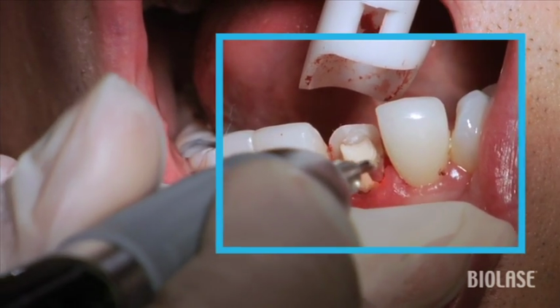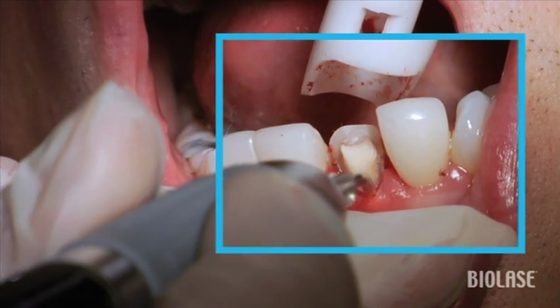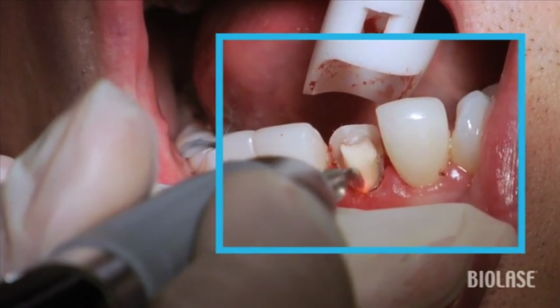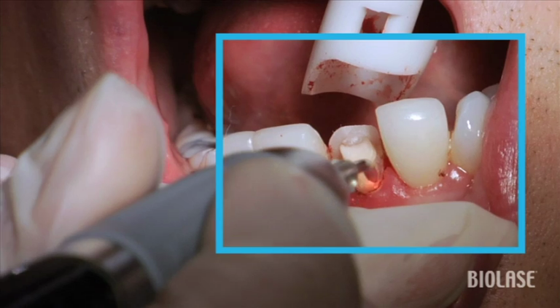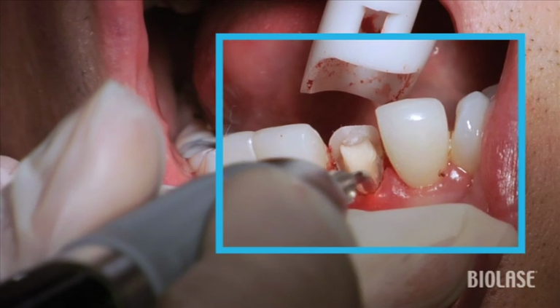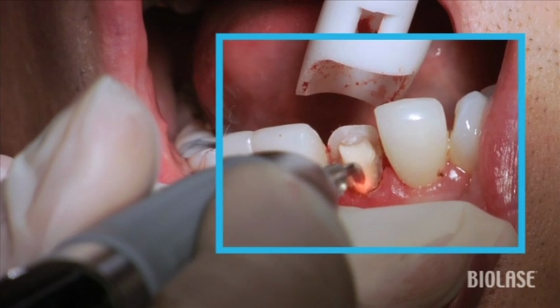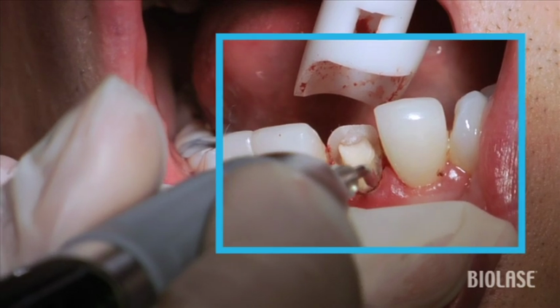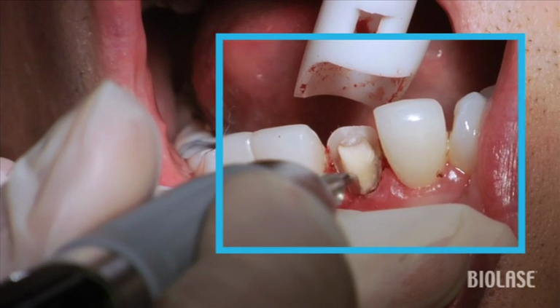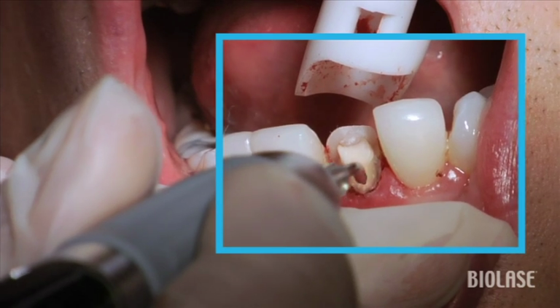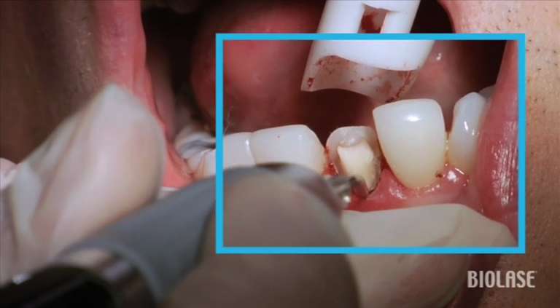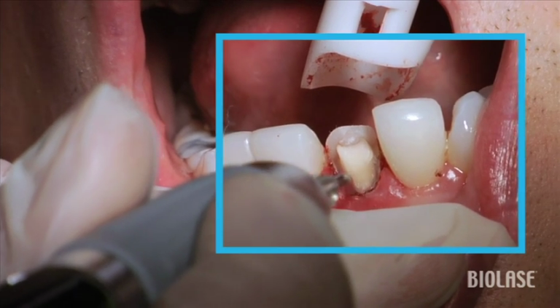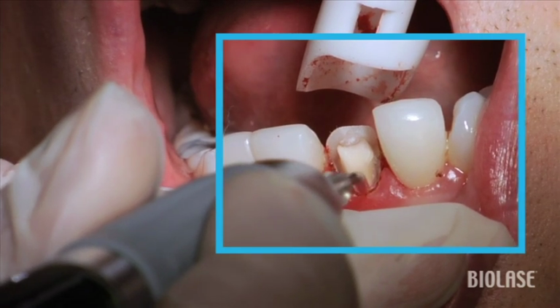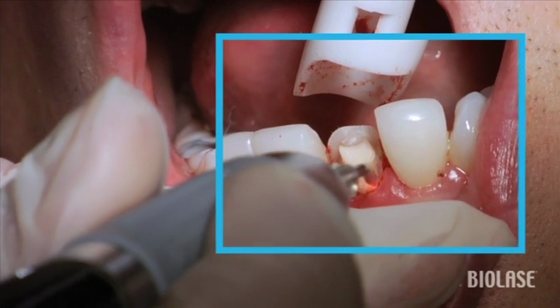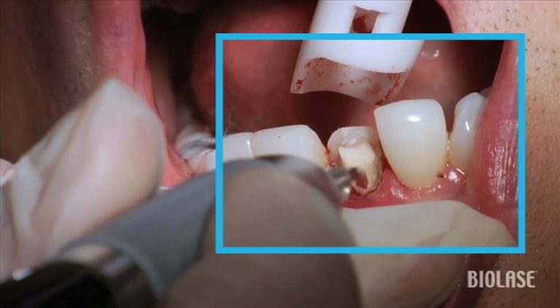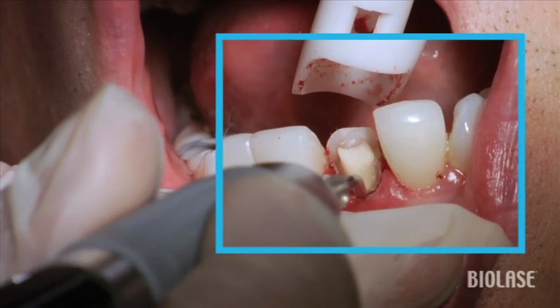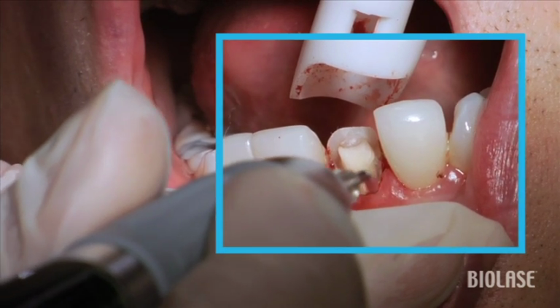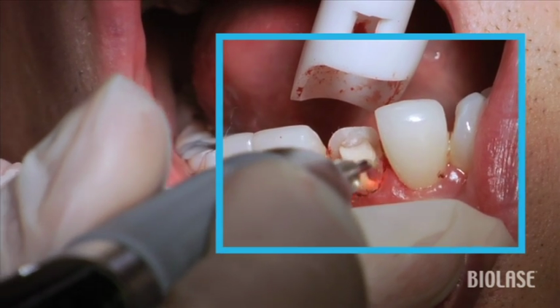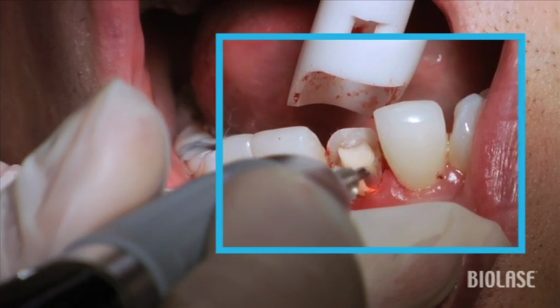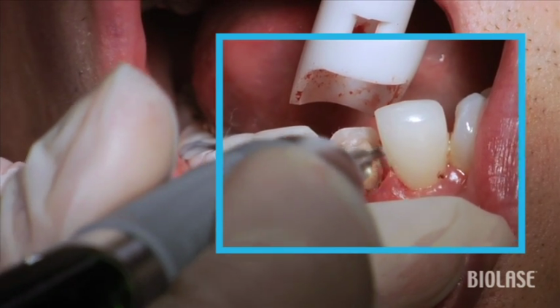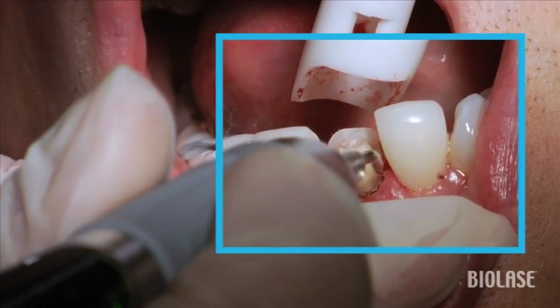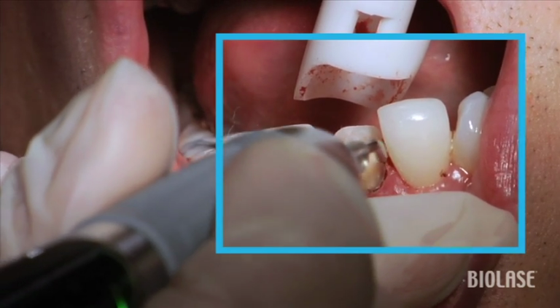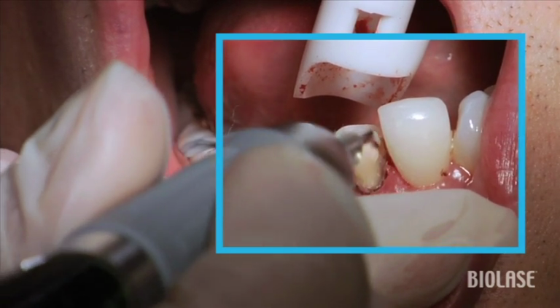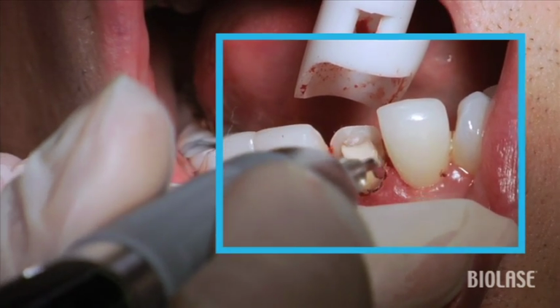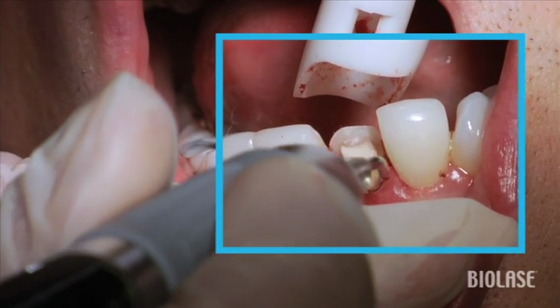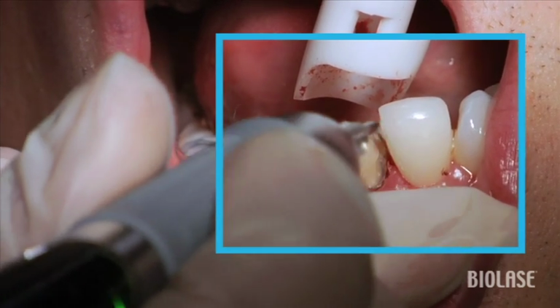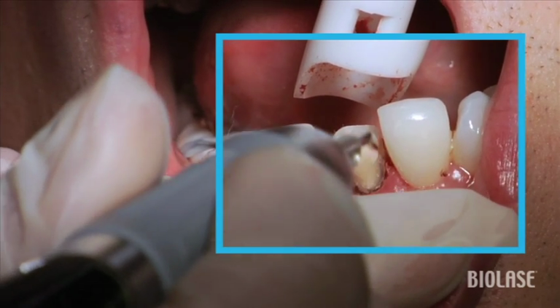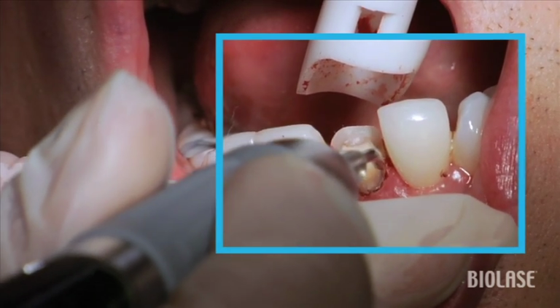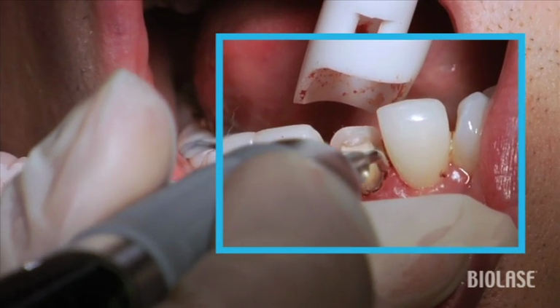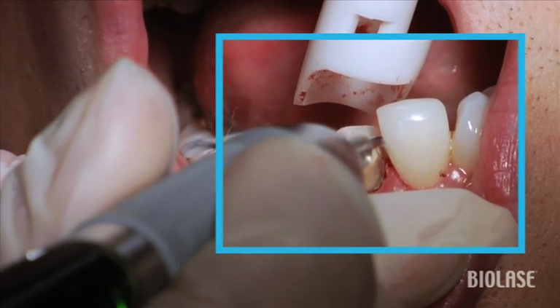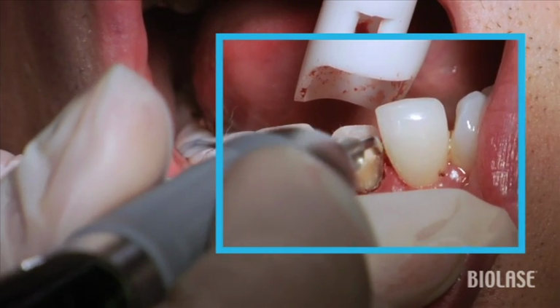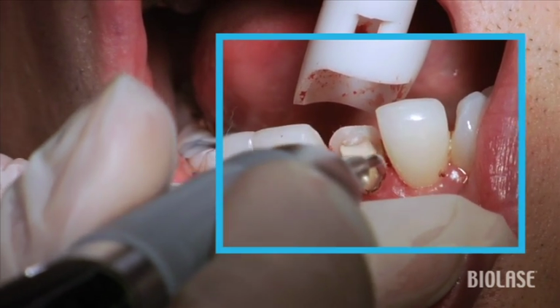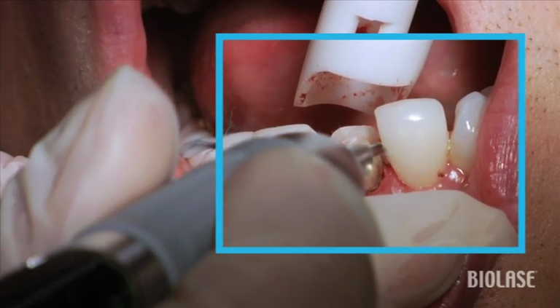Here we can see that we're getting a very nice hemostasis as well.